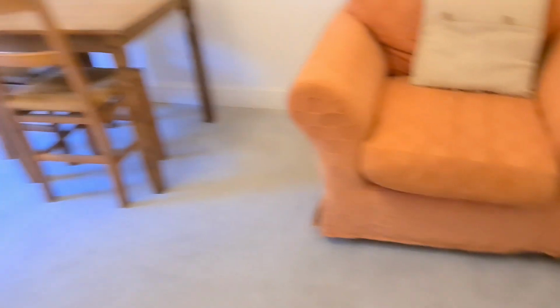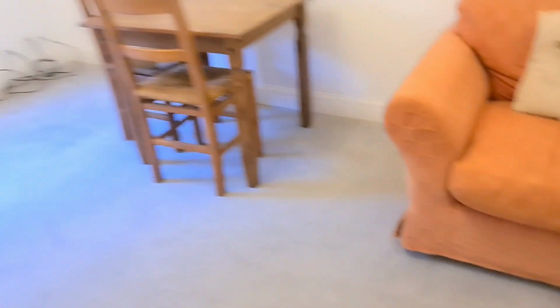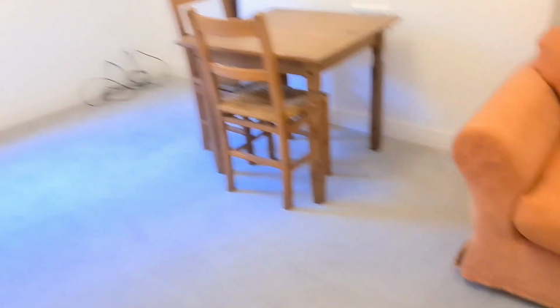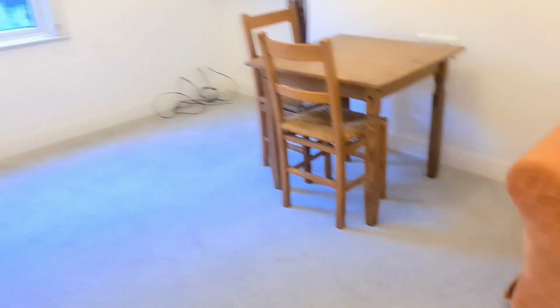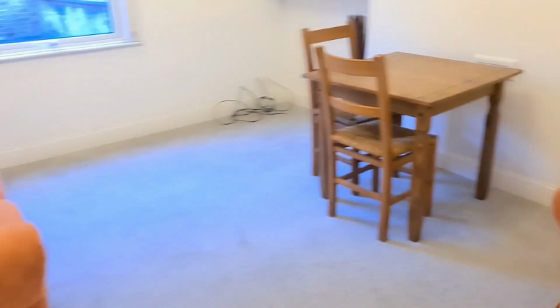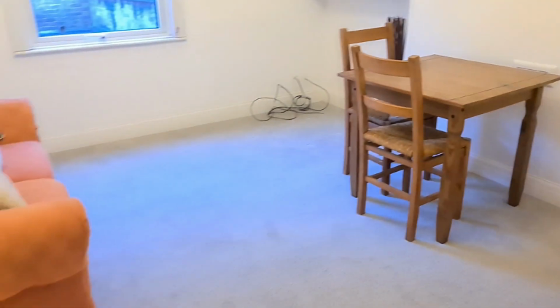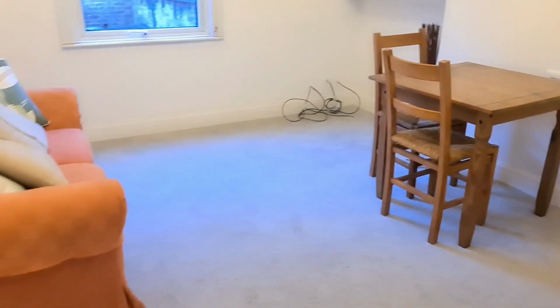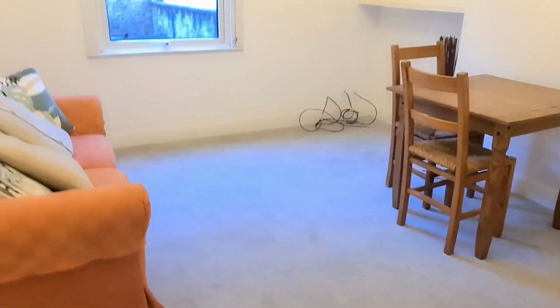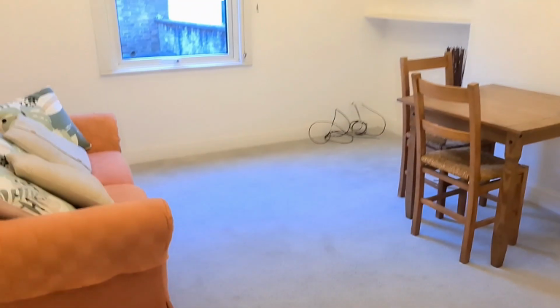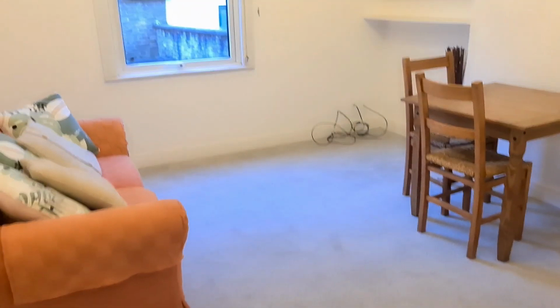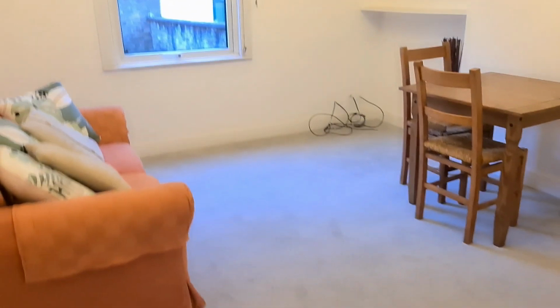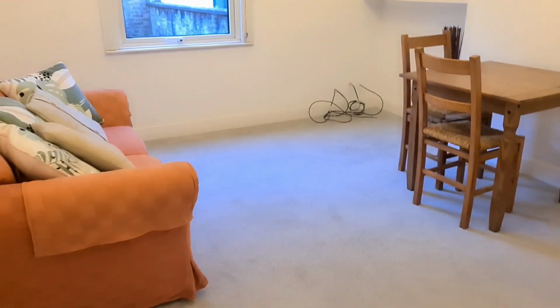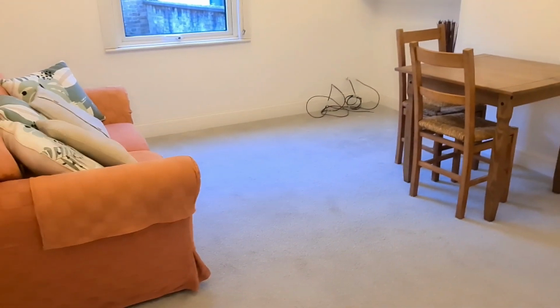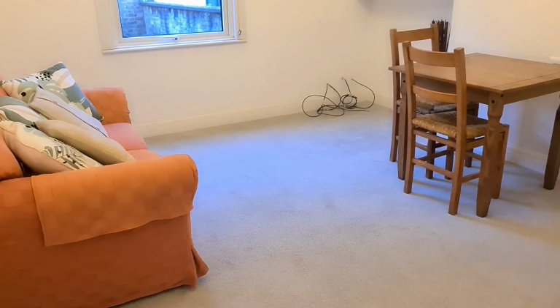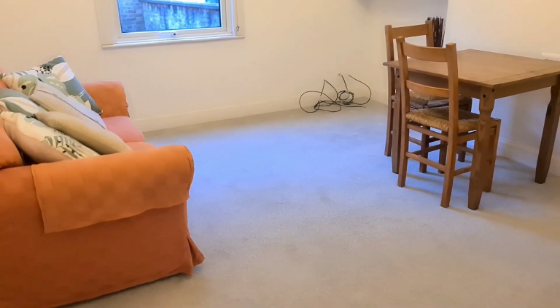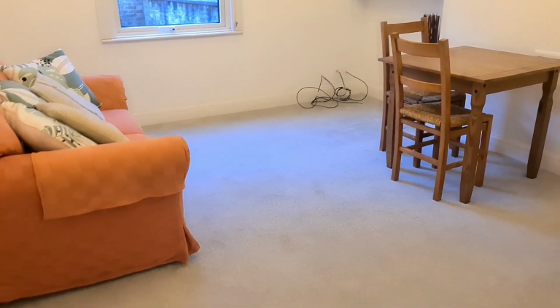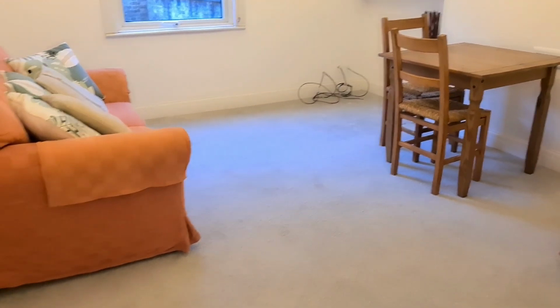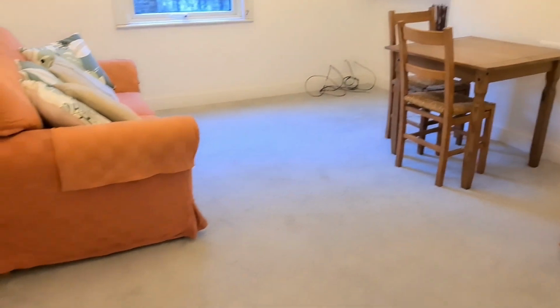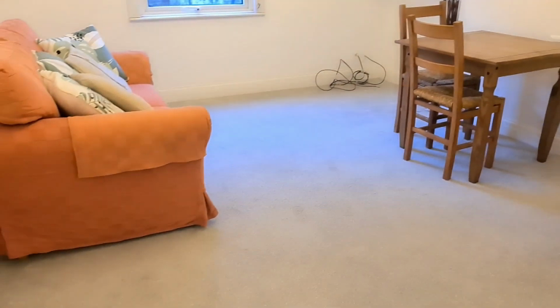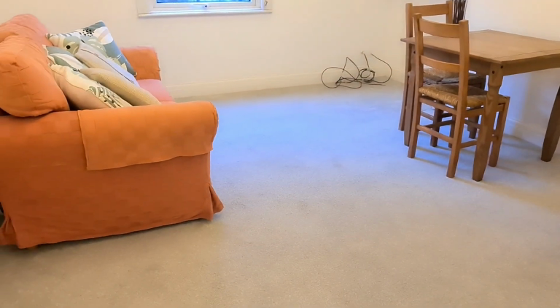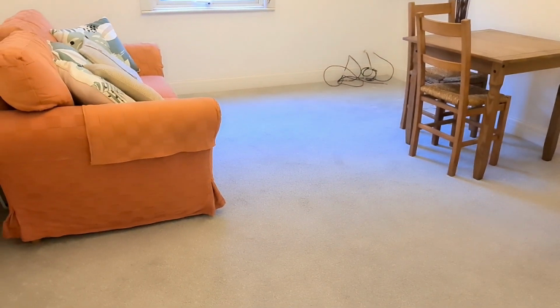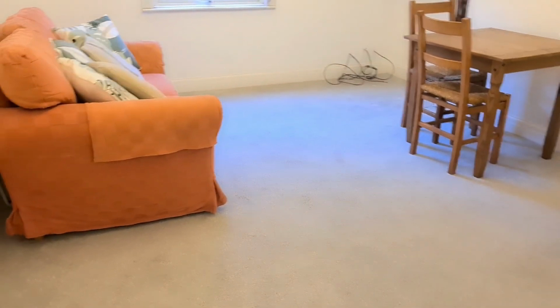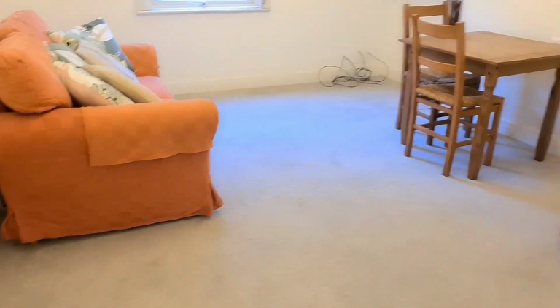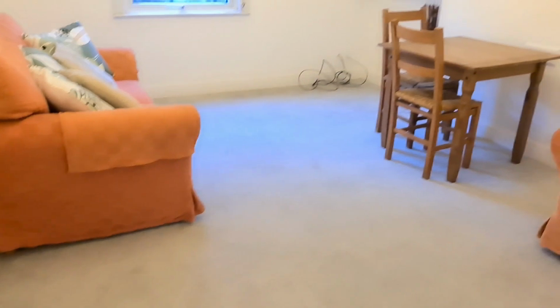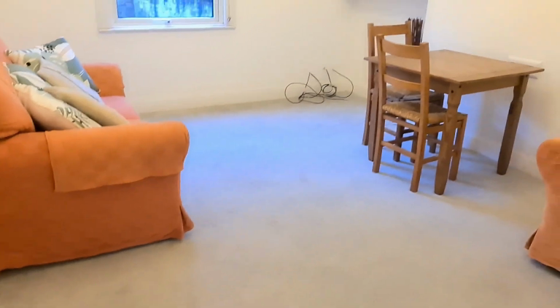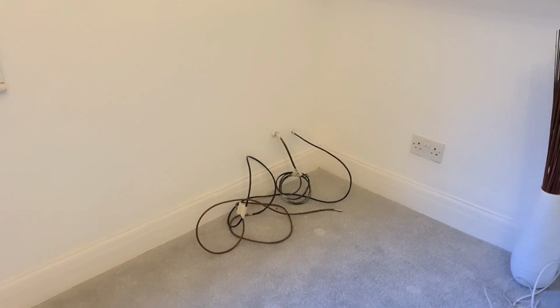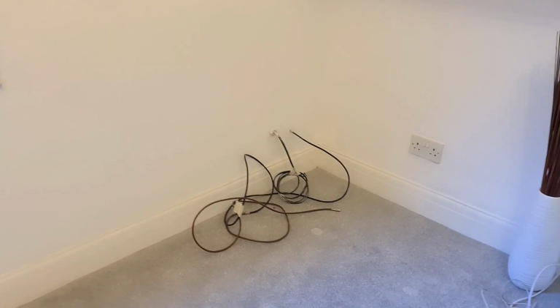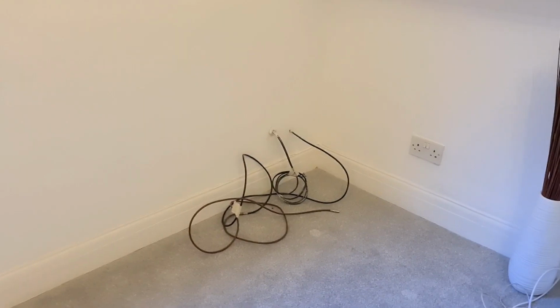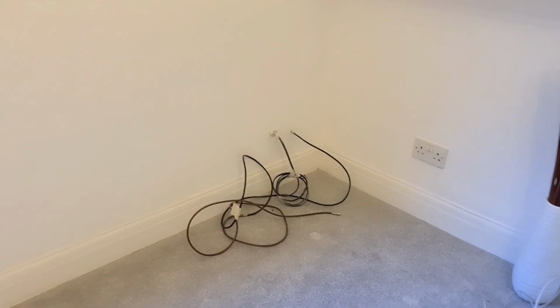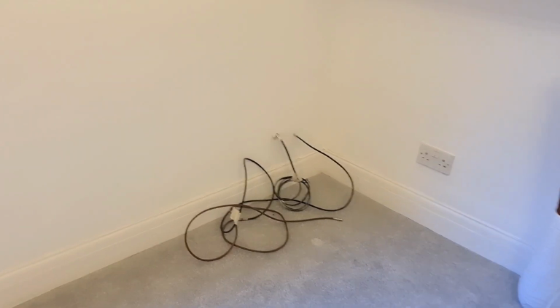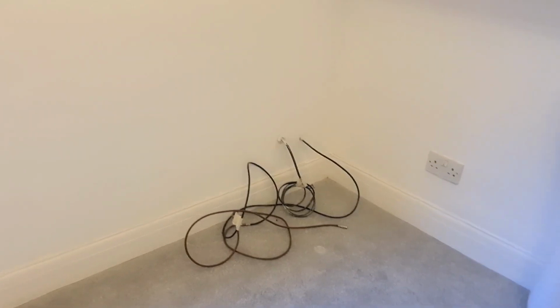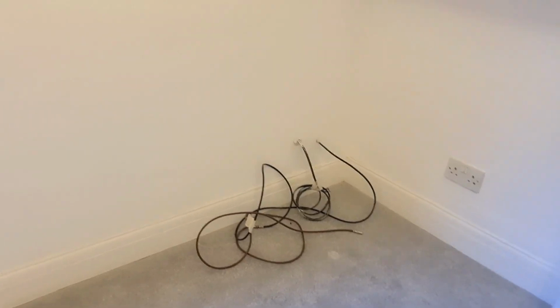It's quite a spacious living room — looking at it from a distance, it's very very spacious. These wires connect to your TV.